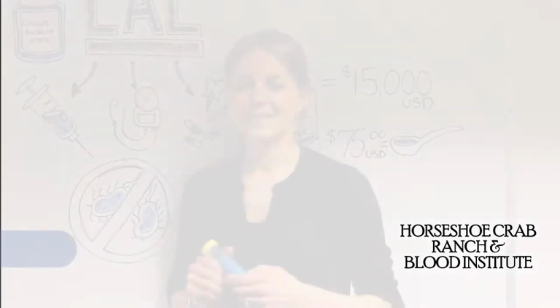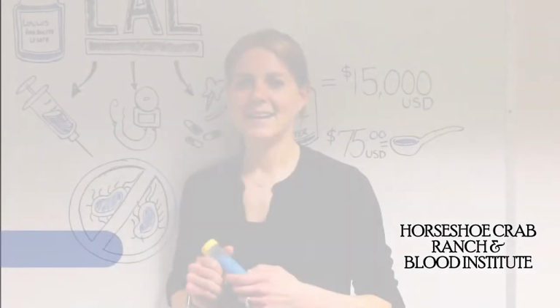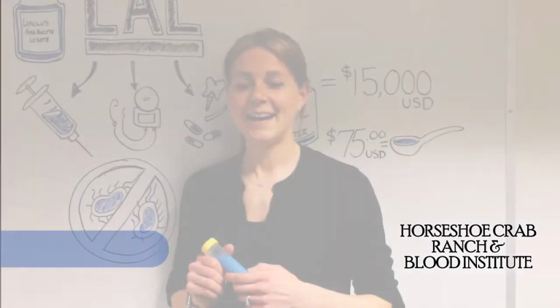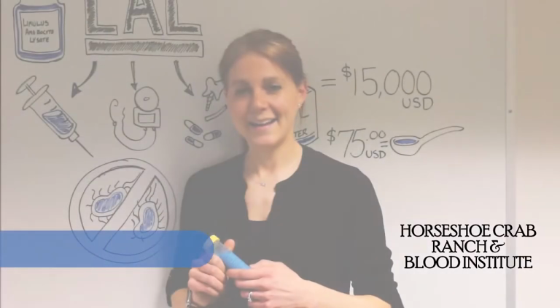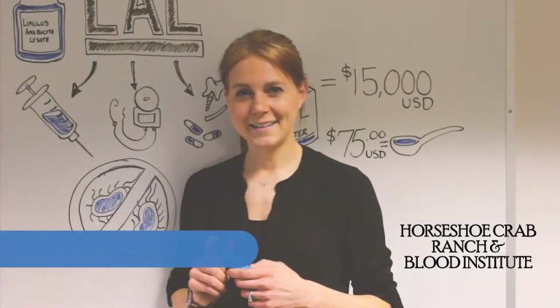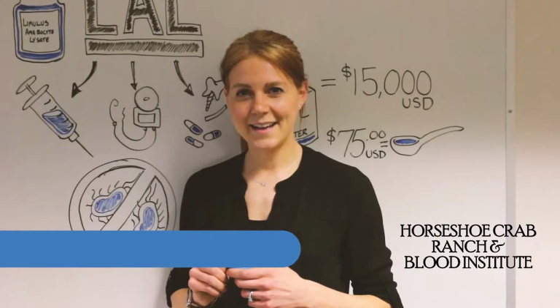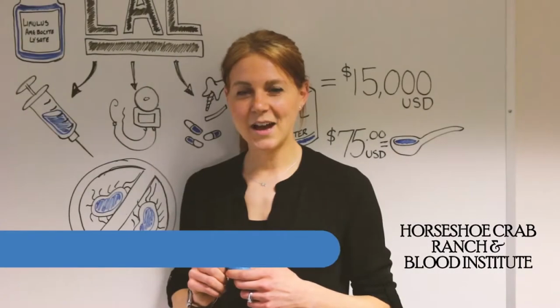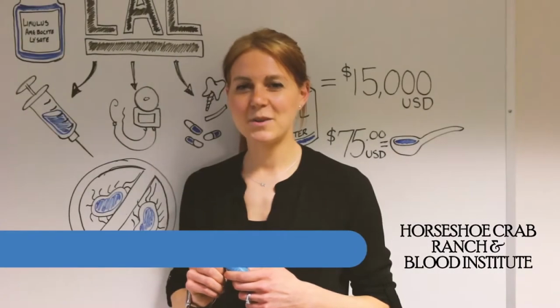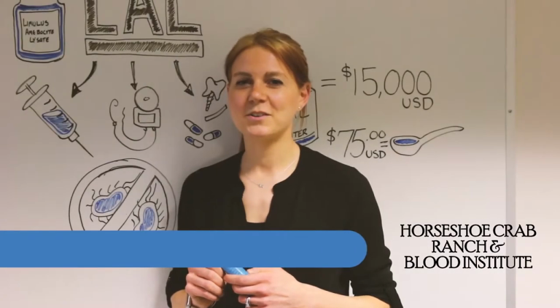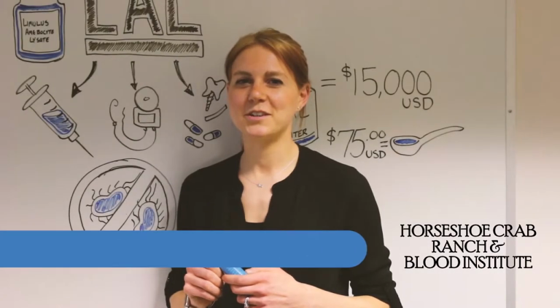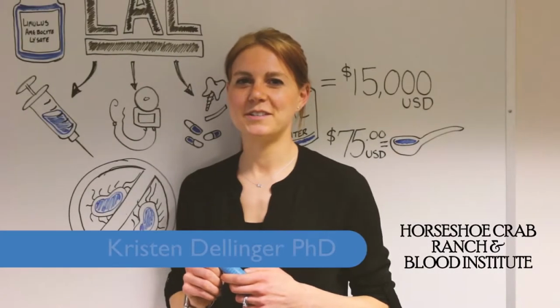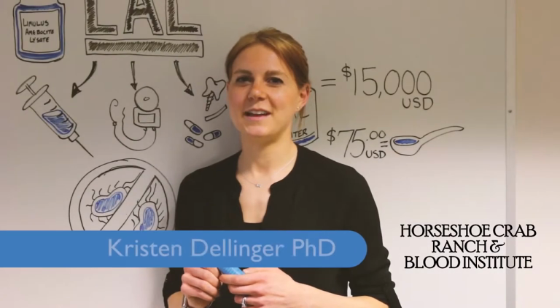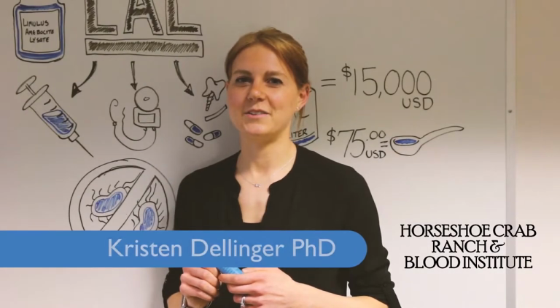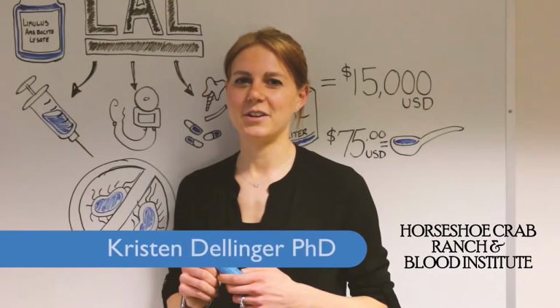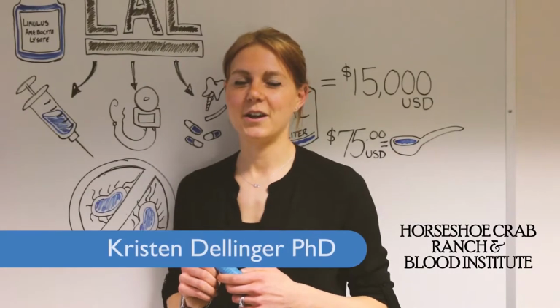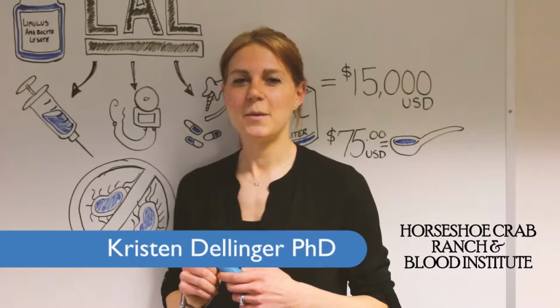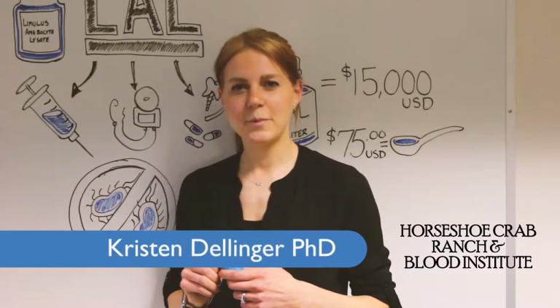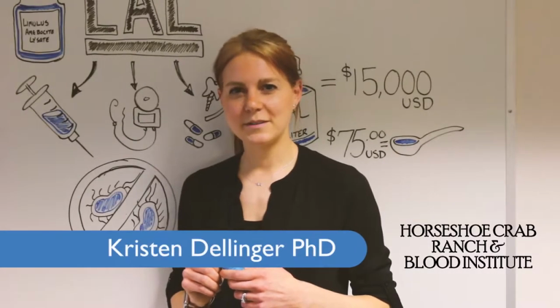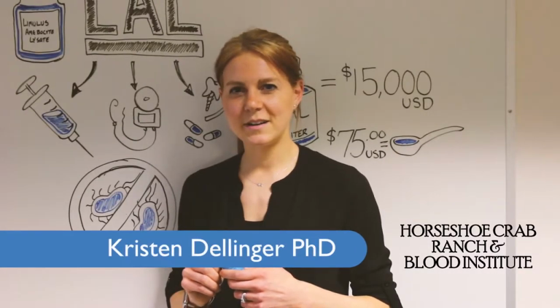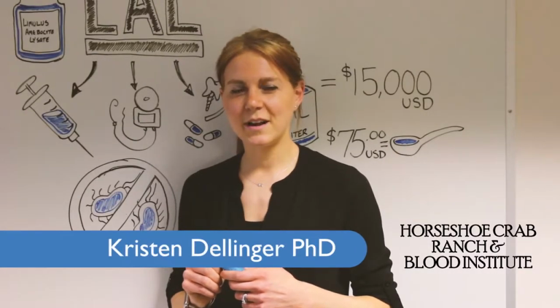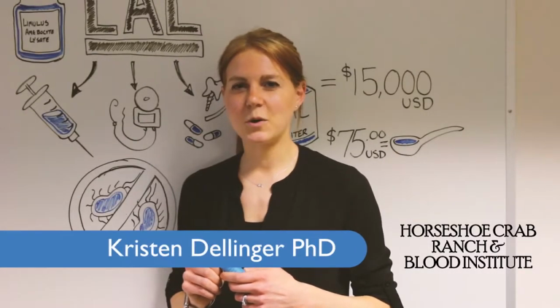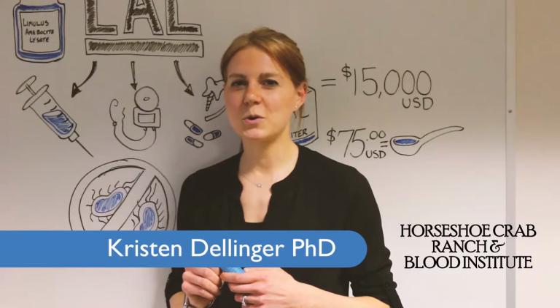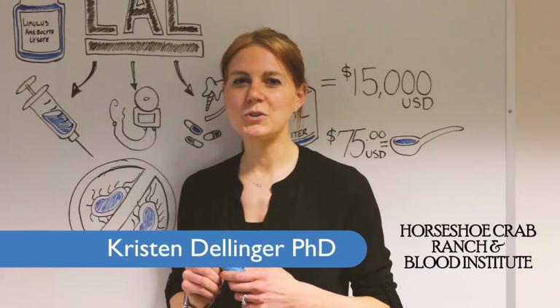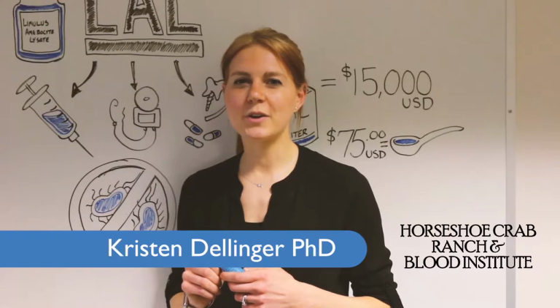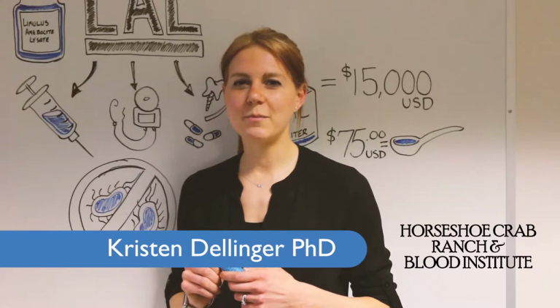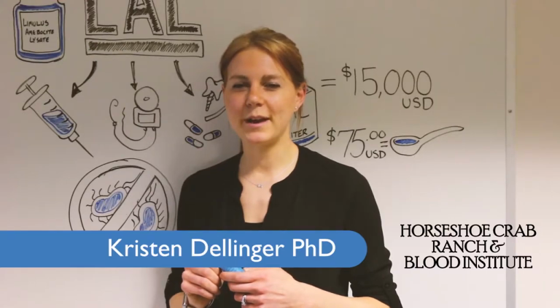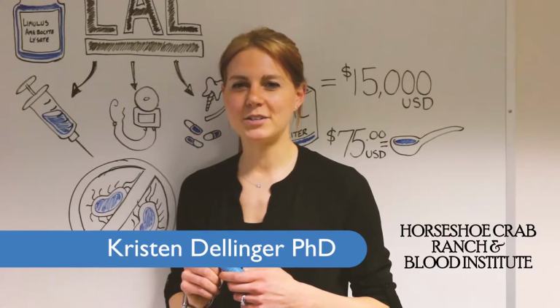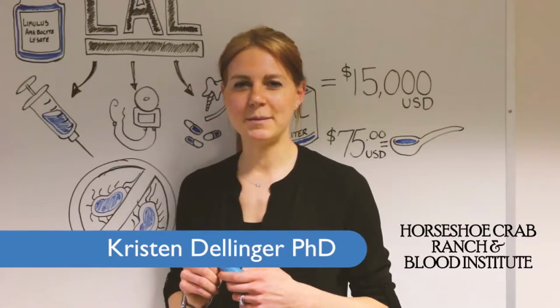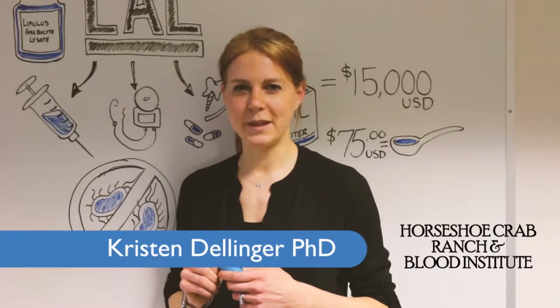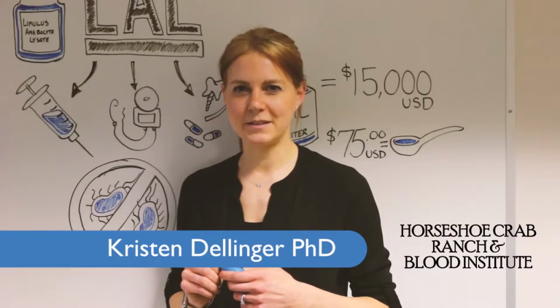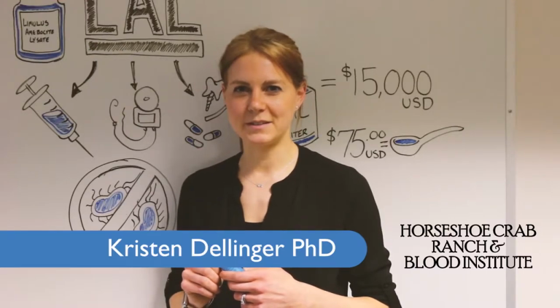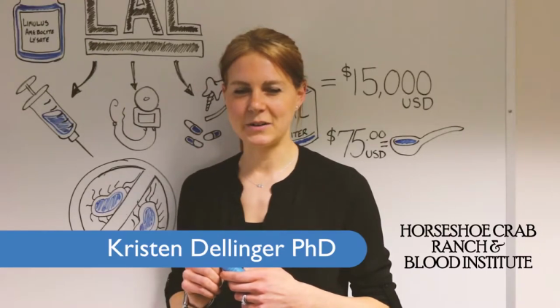Hi, I'm Dr. Kristin Dellinger, President of the Horseshoe Crab Ranch and Blood Institute.